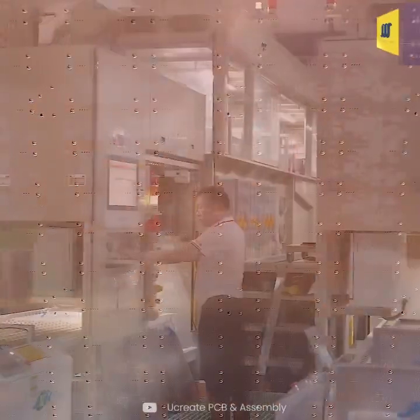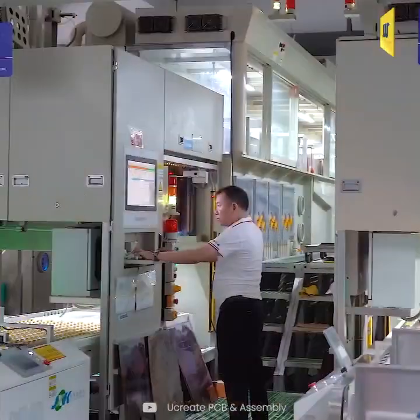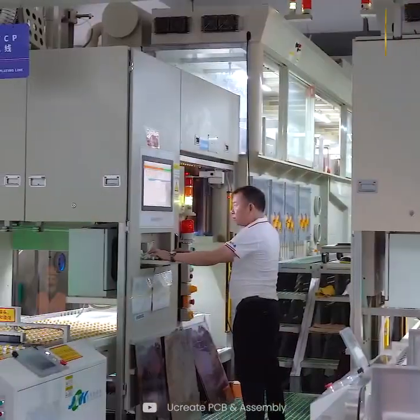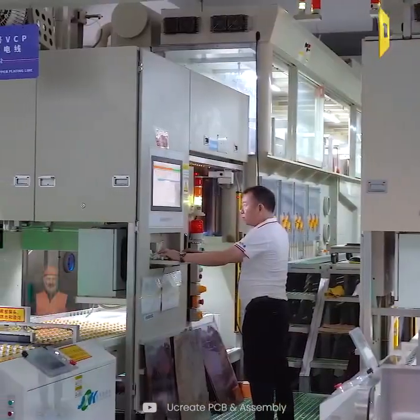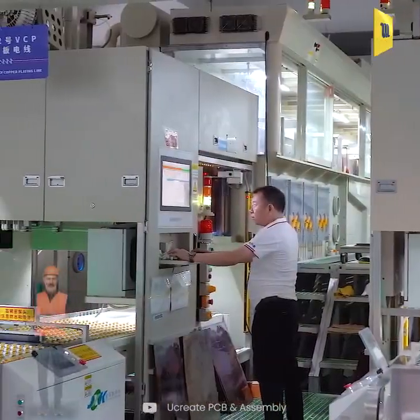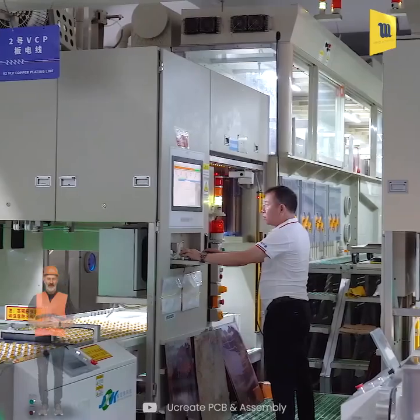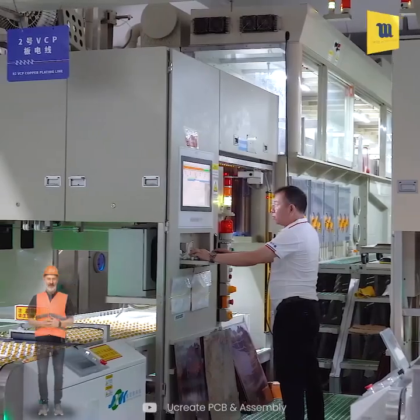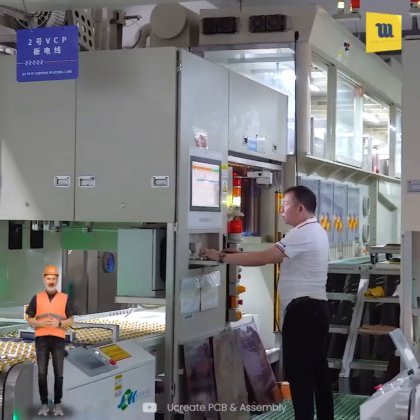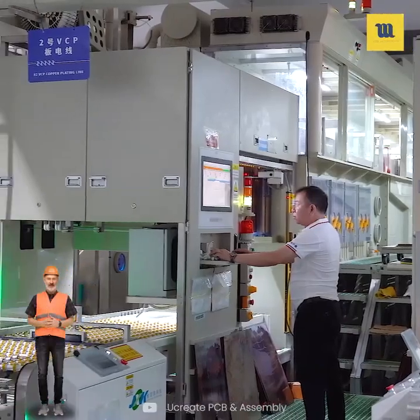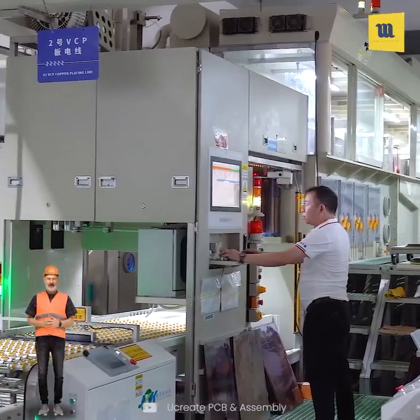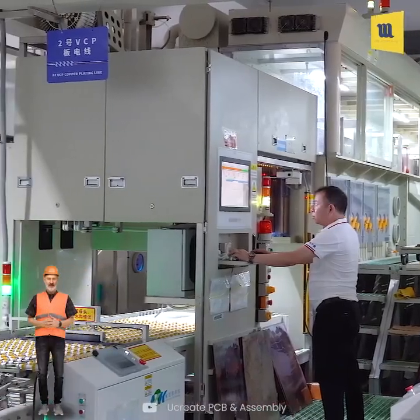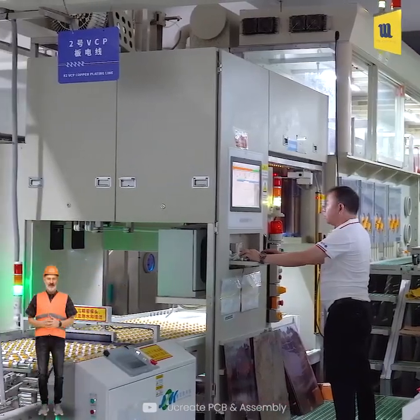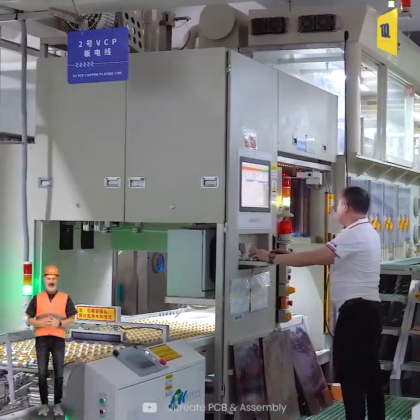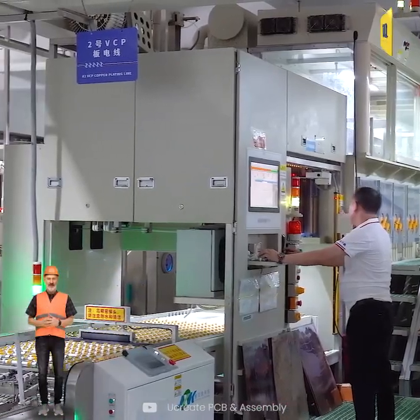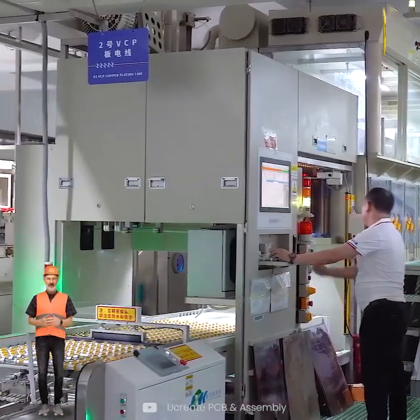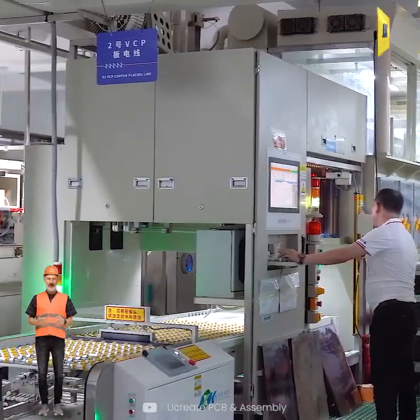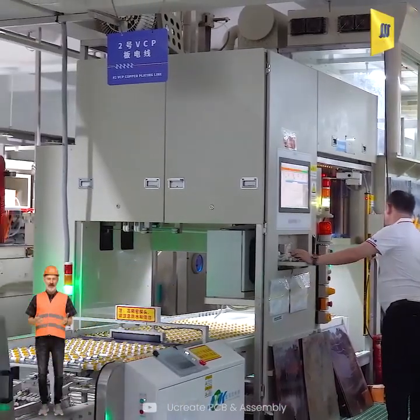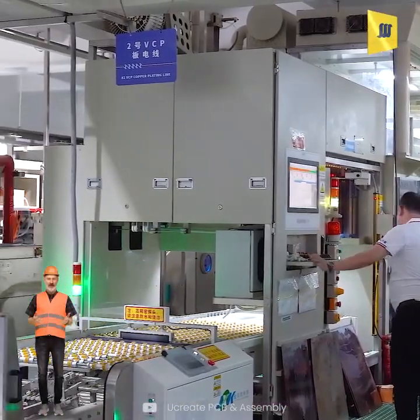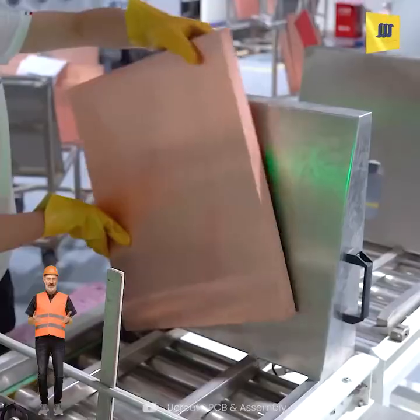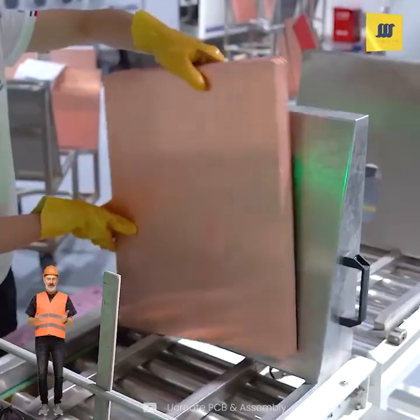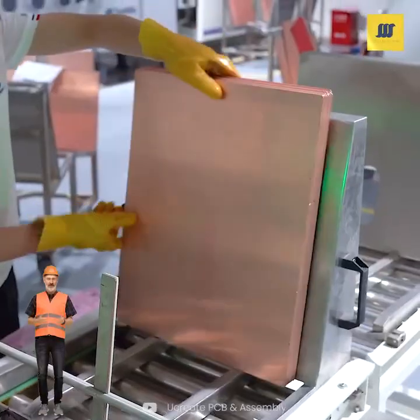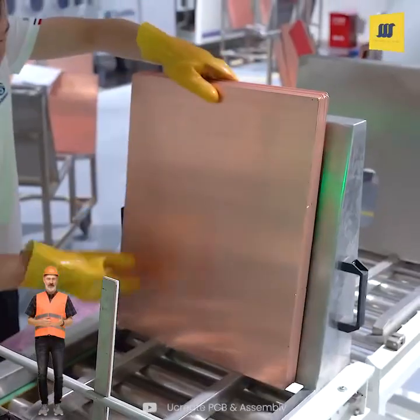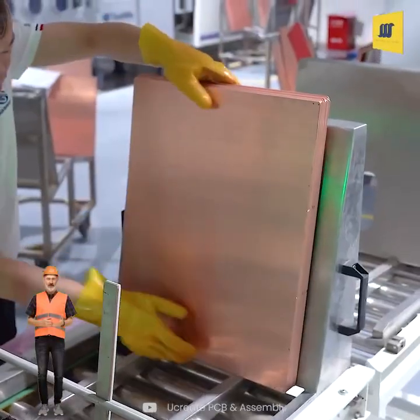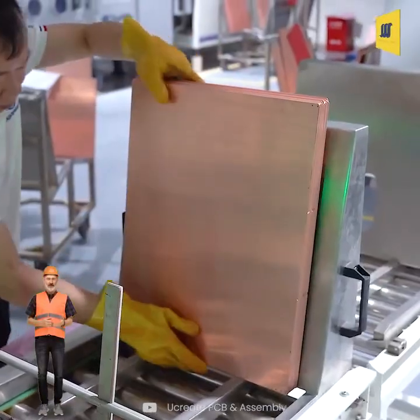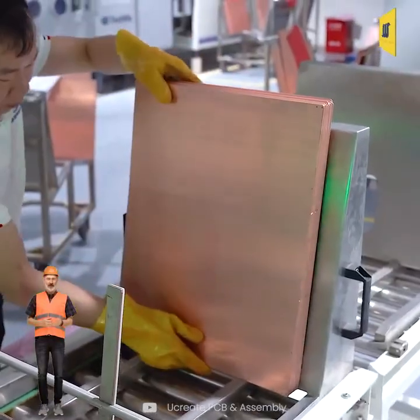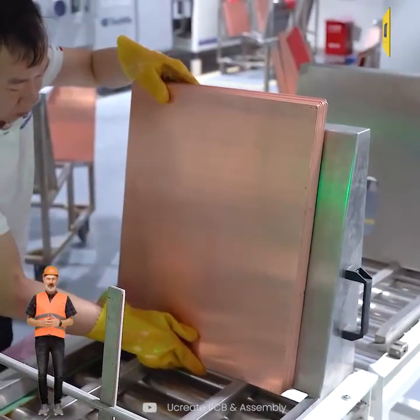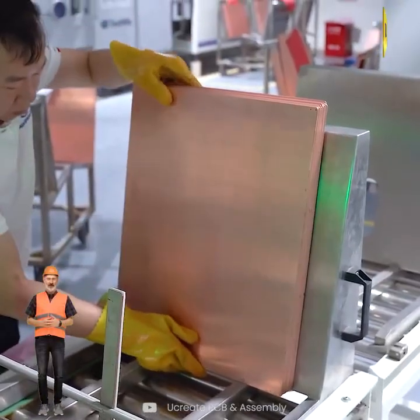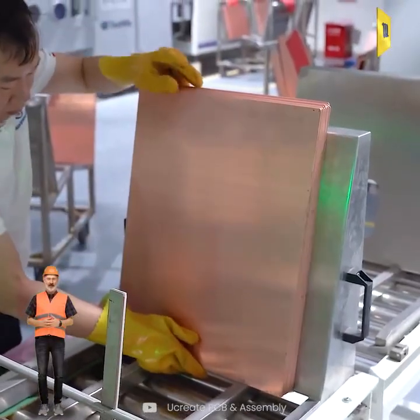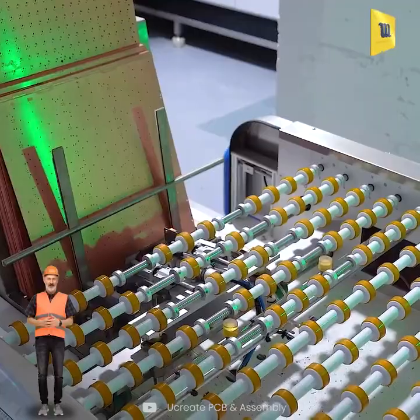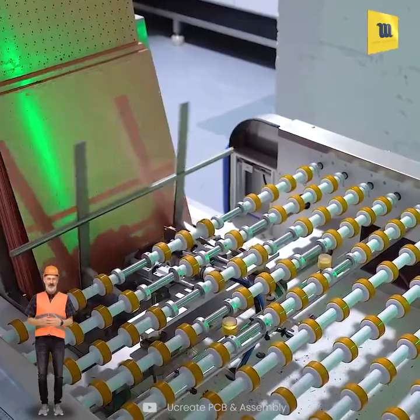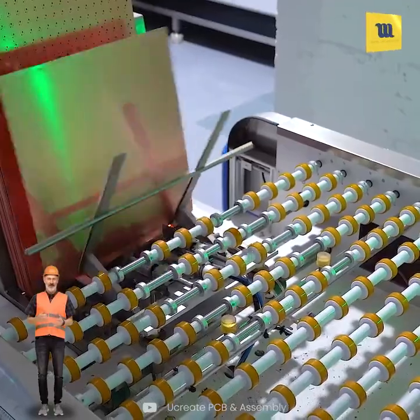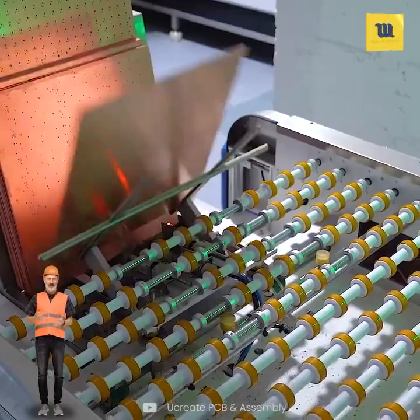Then, VCP ensures consistent plating, preventing issues like uneven copper thickness.